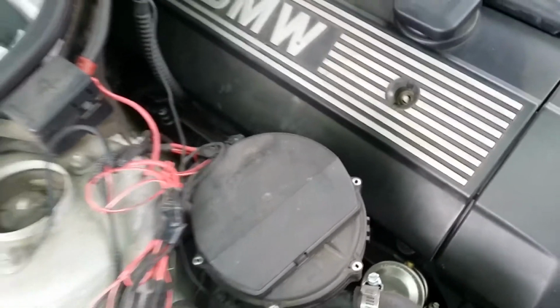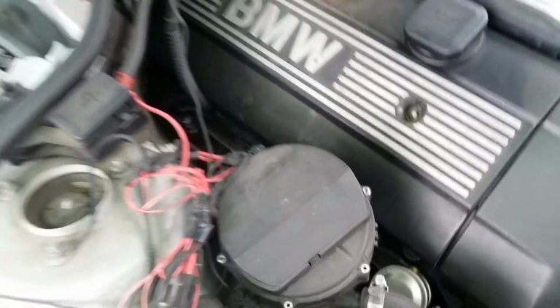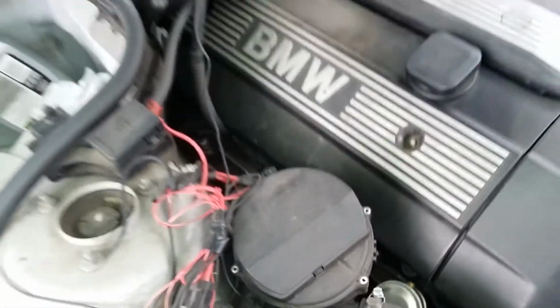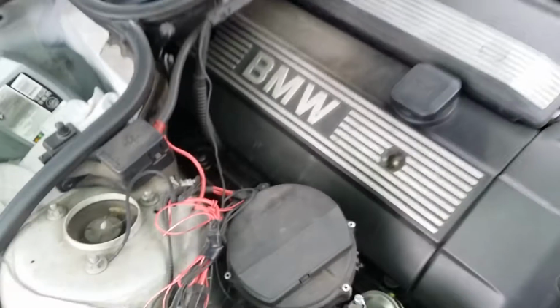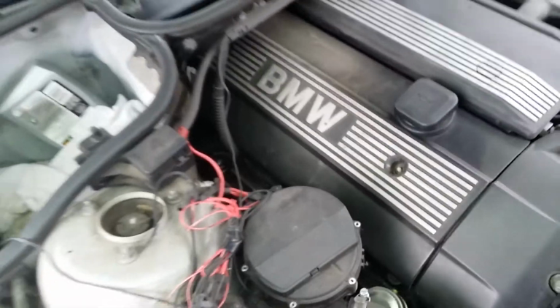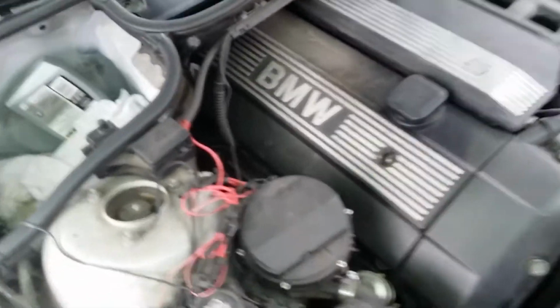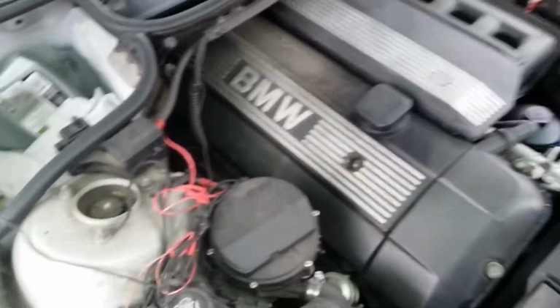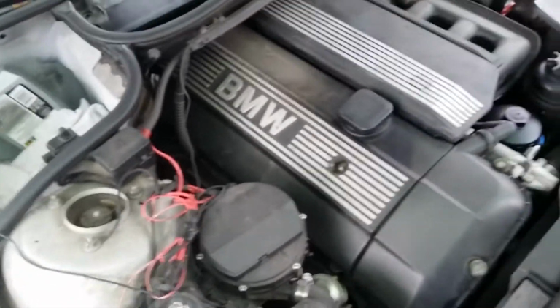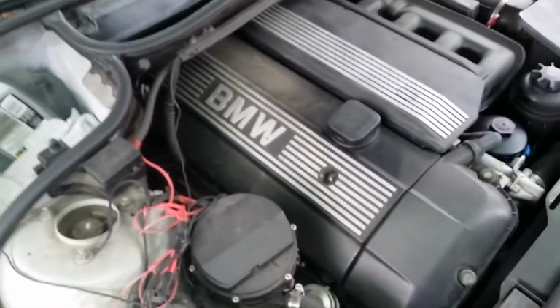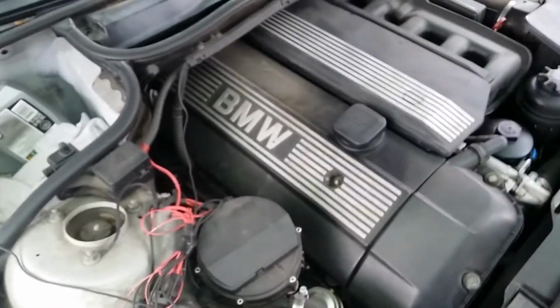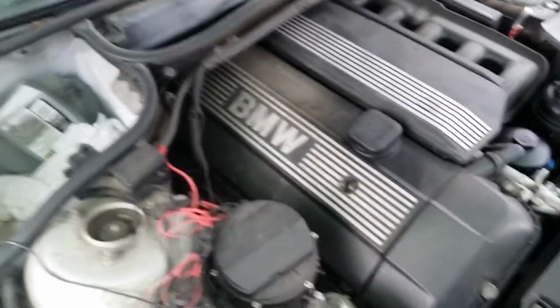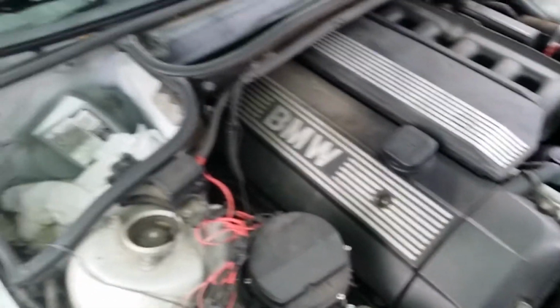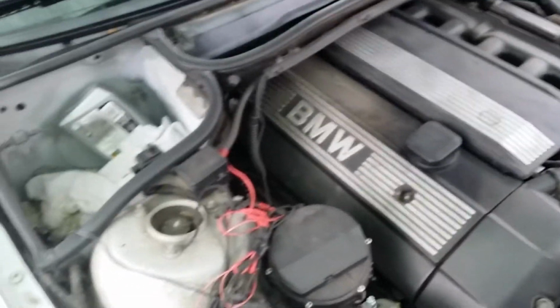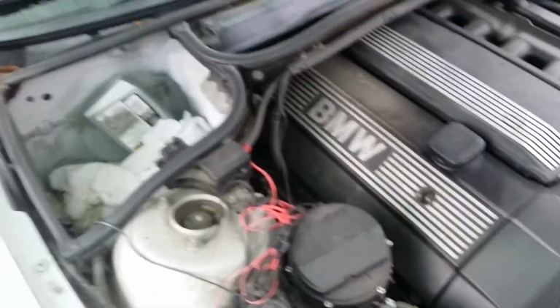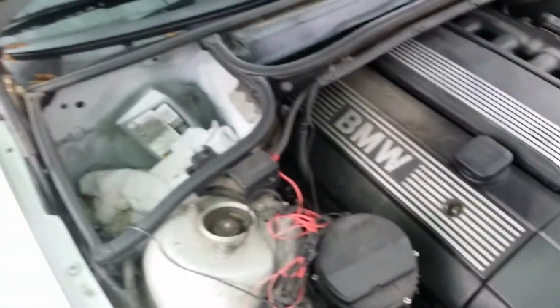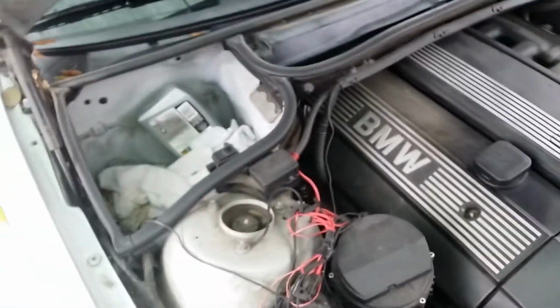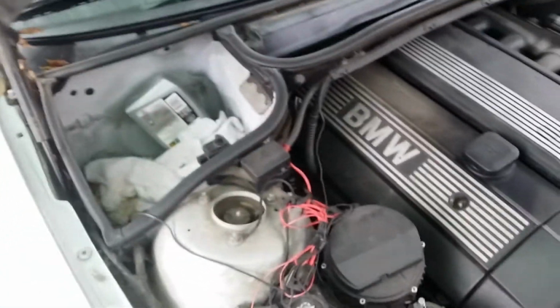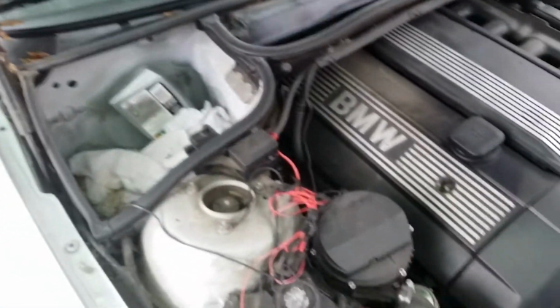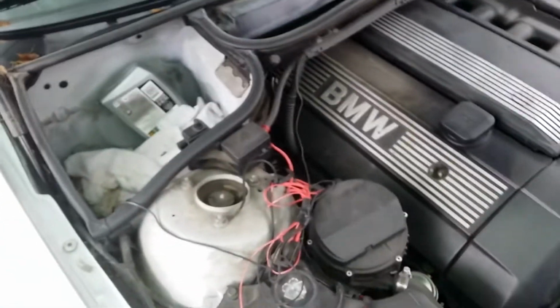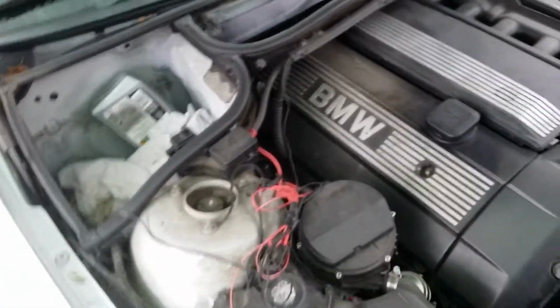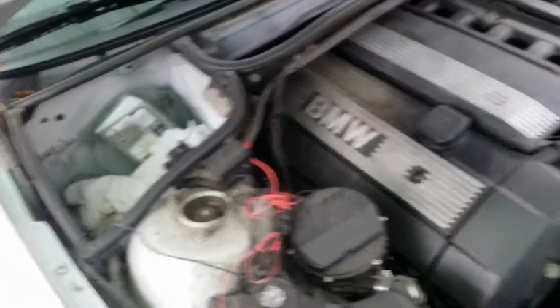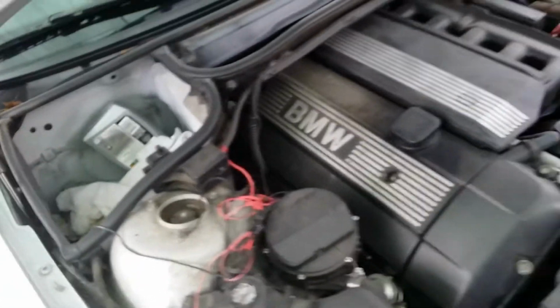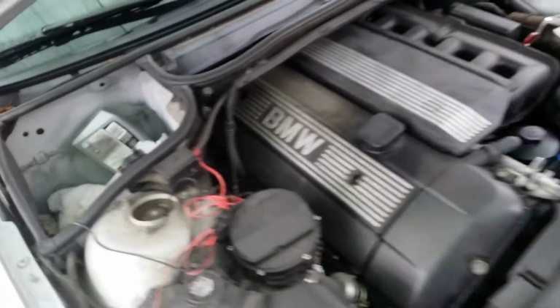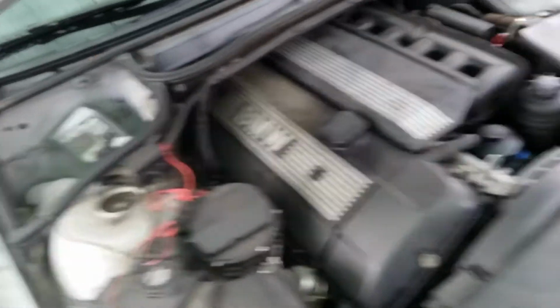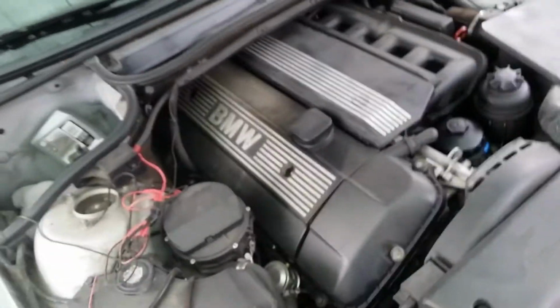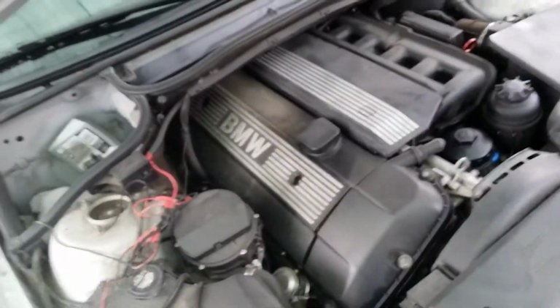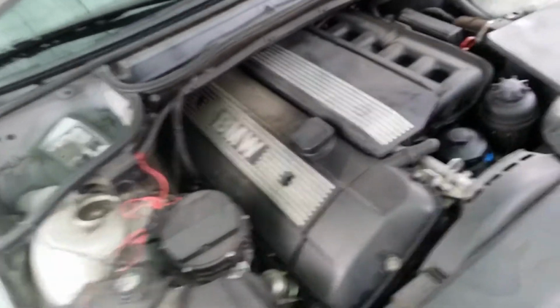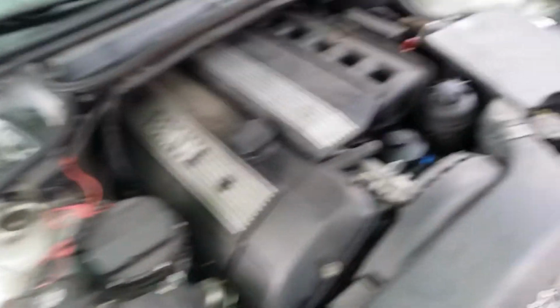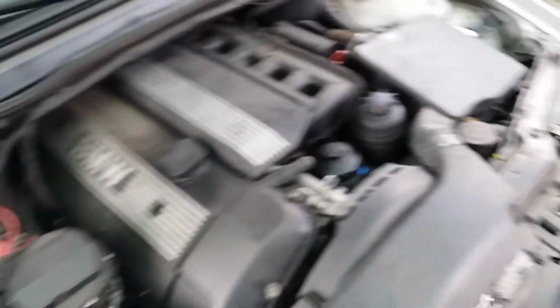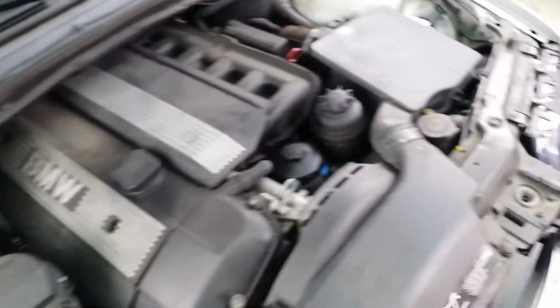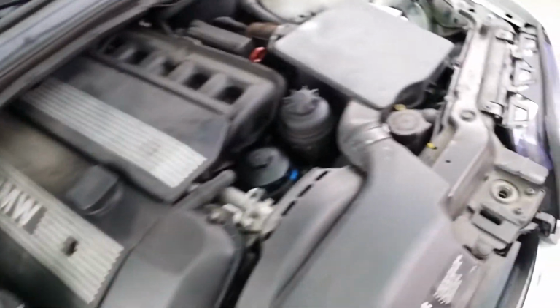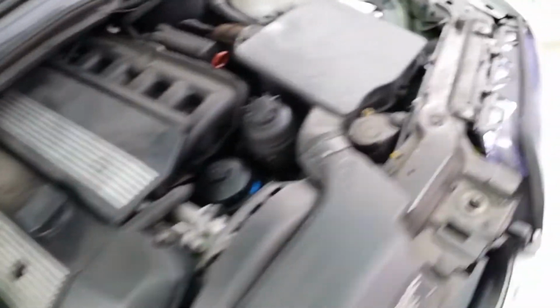It only turns on during a cold start. After a cold start, not really.